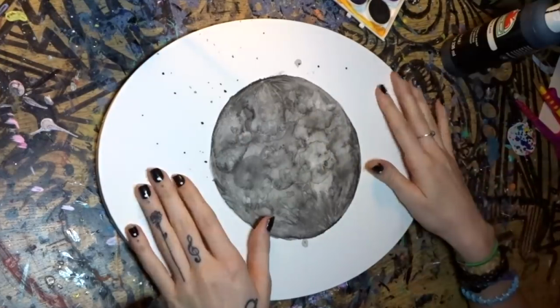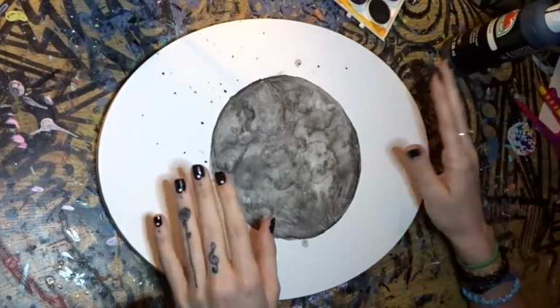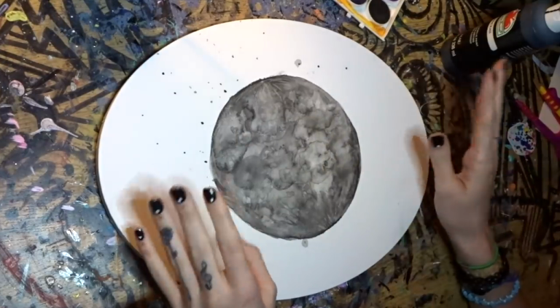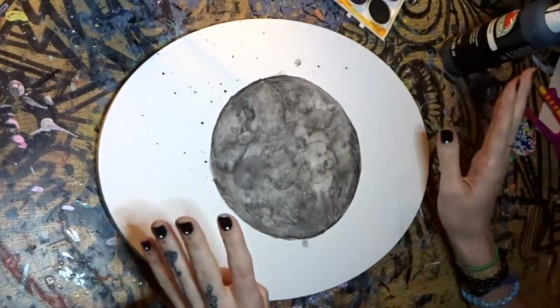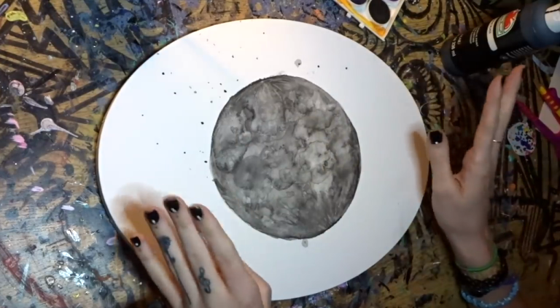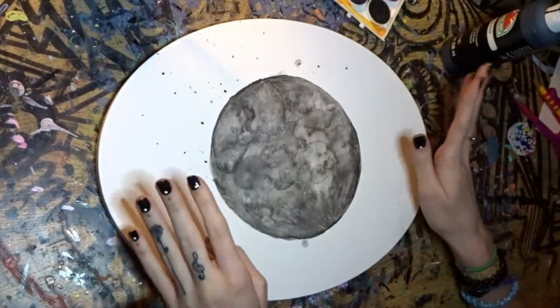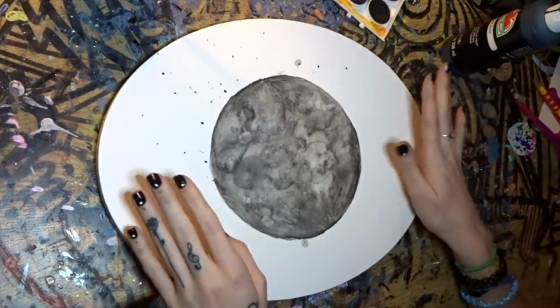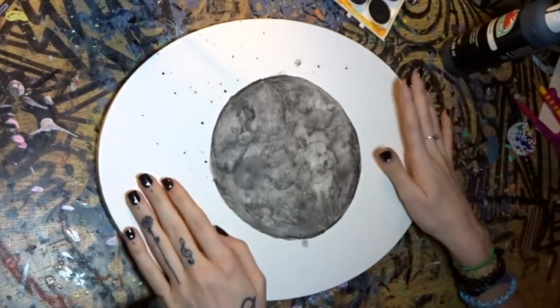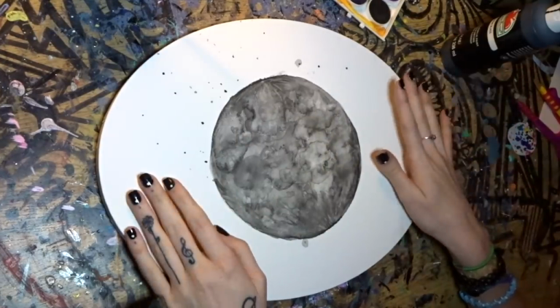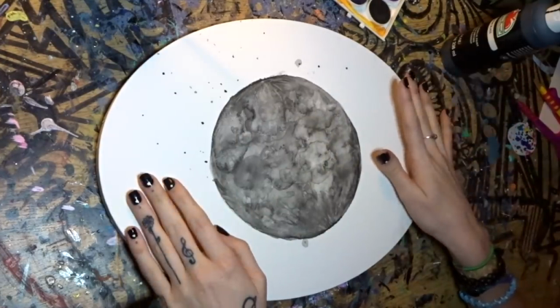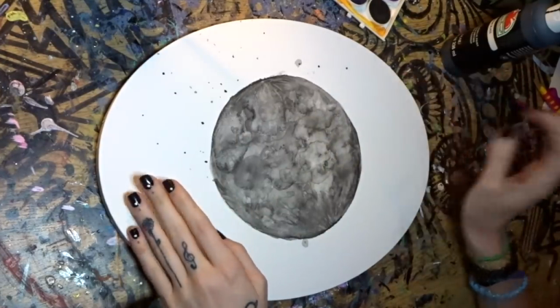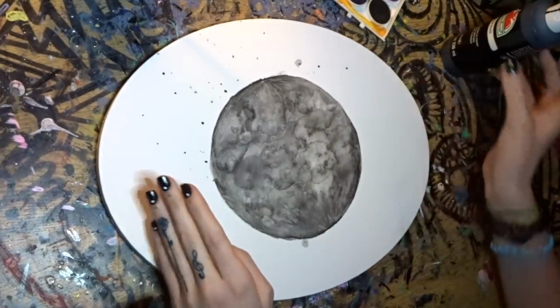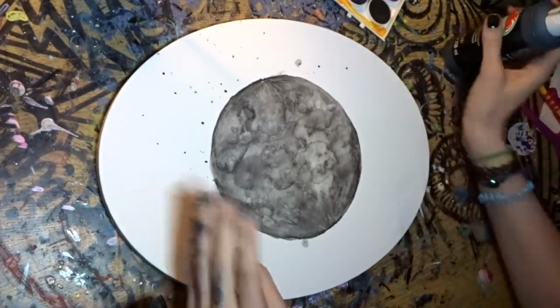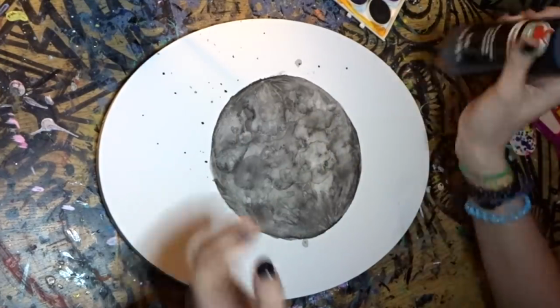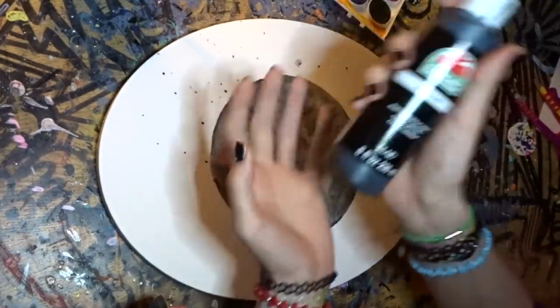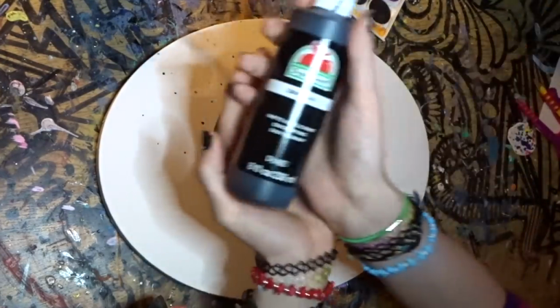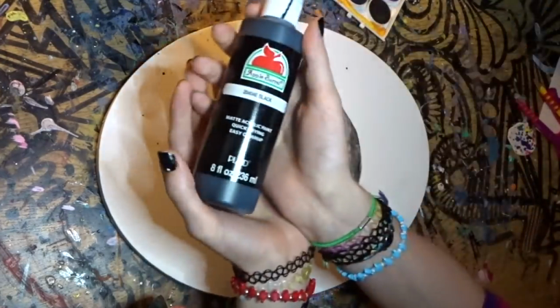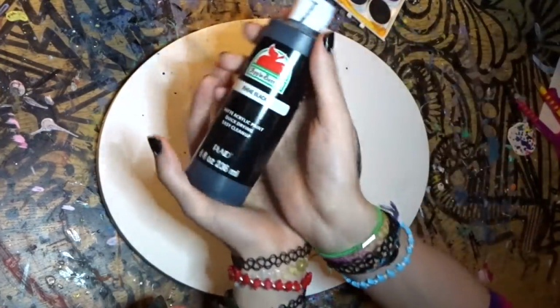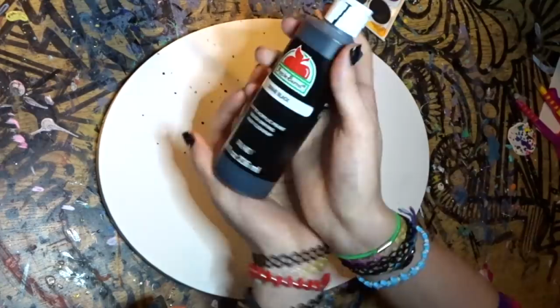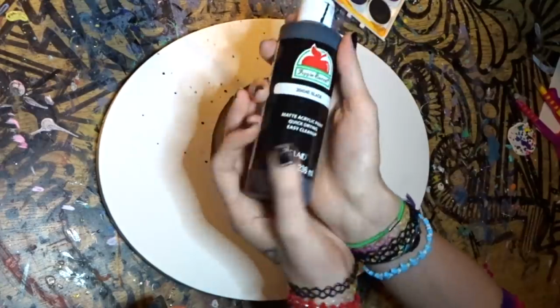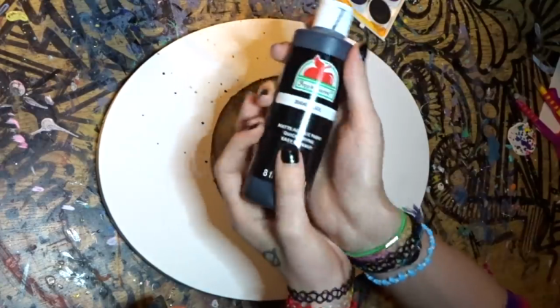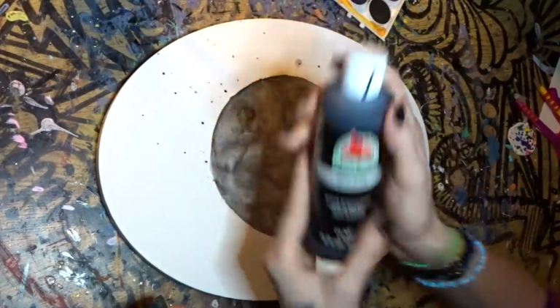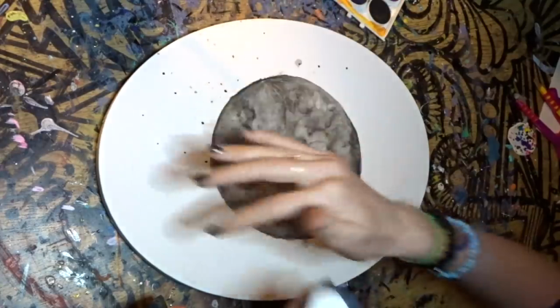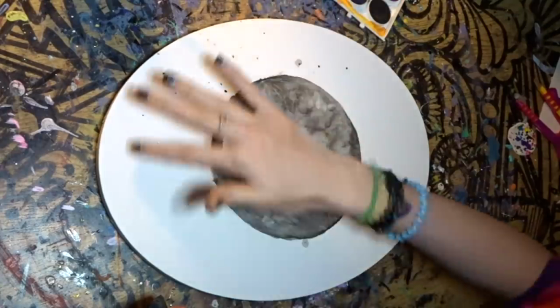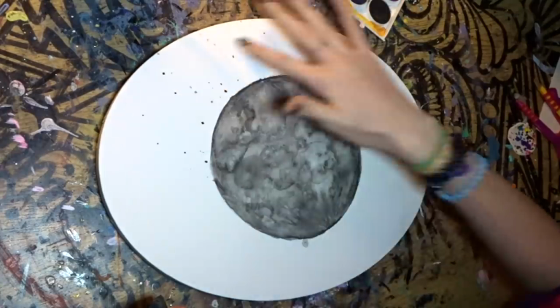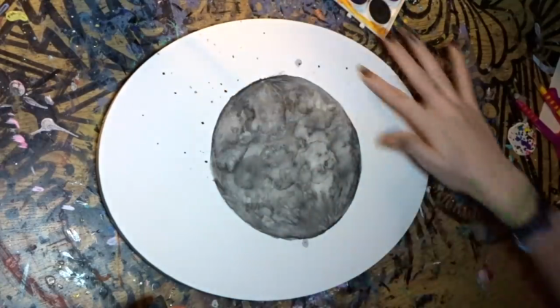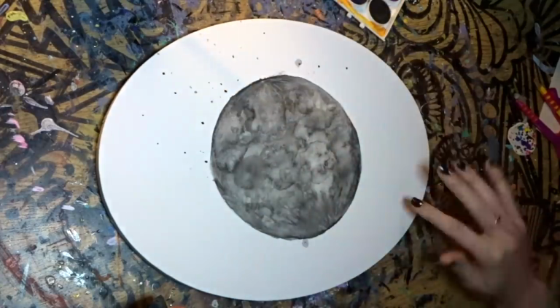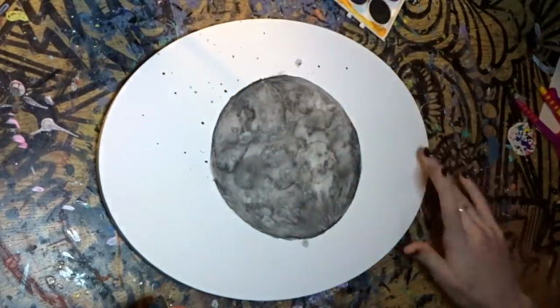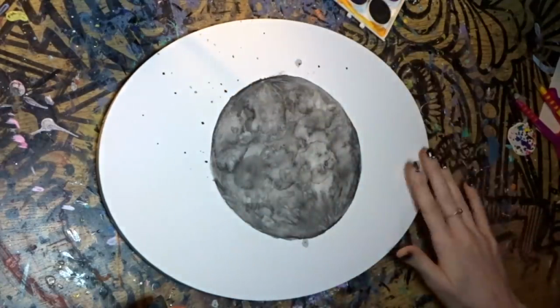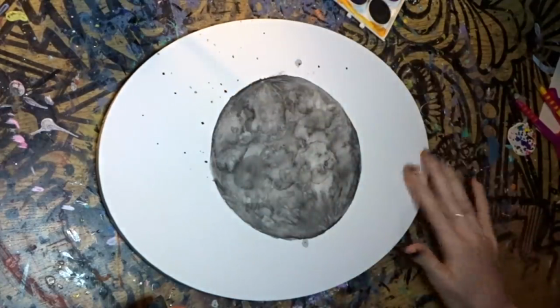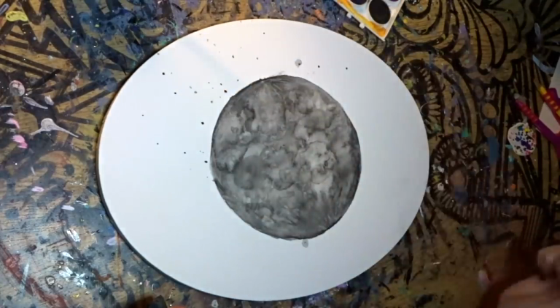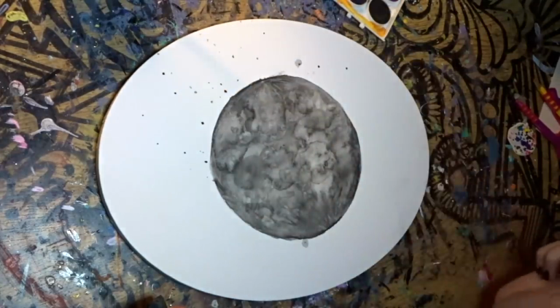So now that you know how to watercolor paint your moon, I have some black acrylic paint and we are going to do space in the background. And then we're going to add some purple and pink clouds.